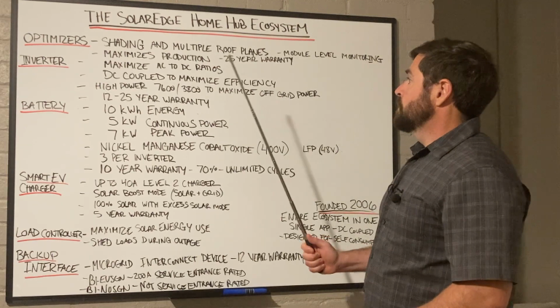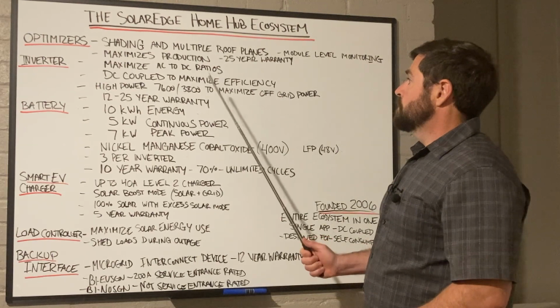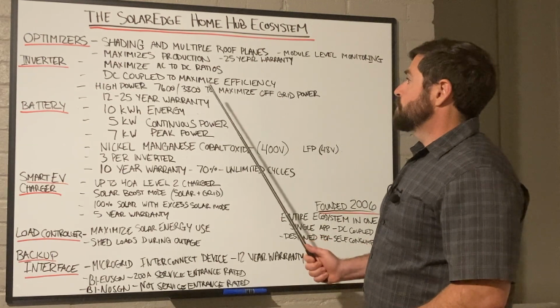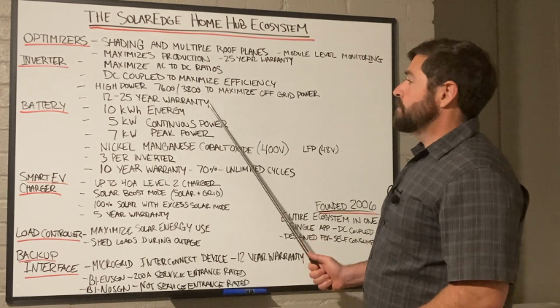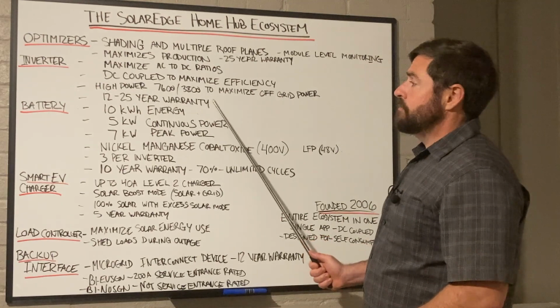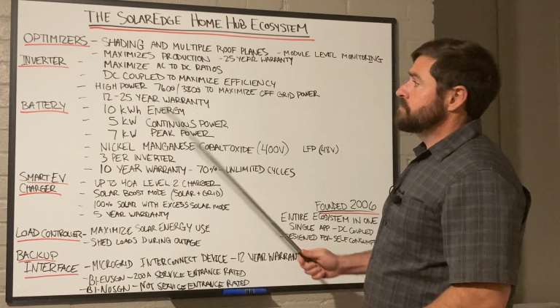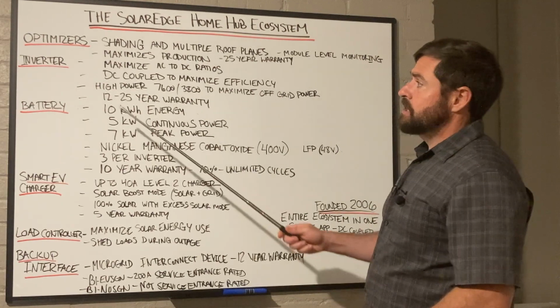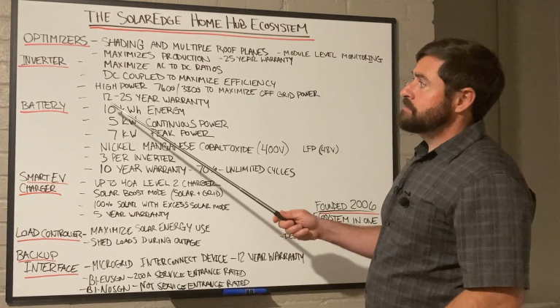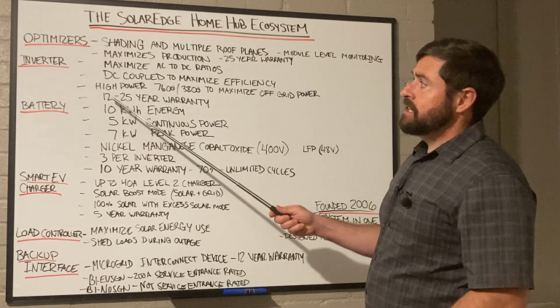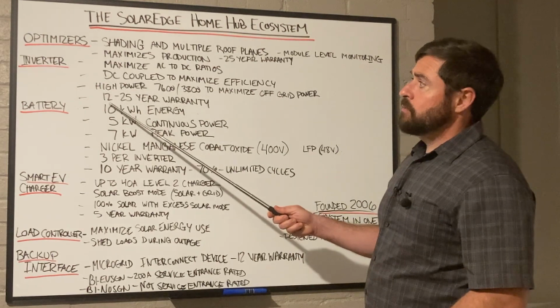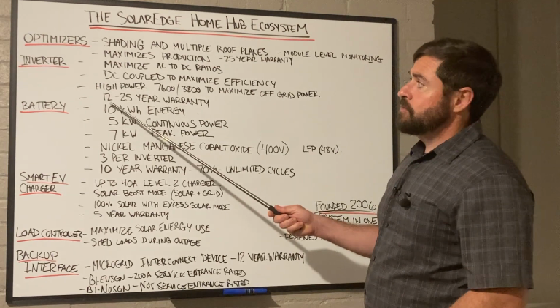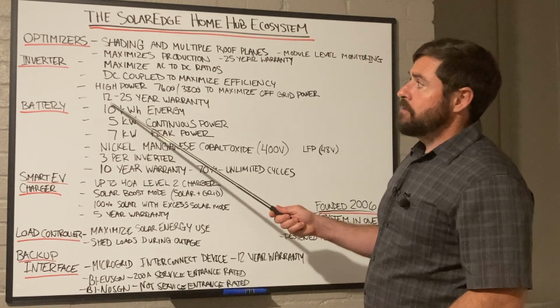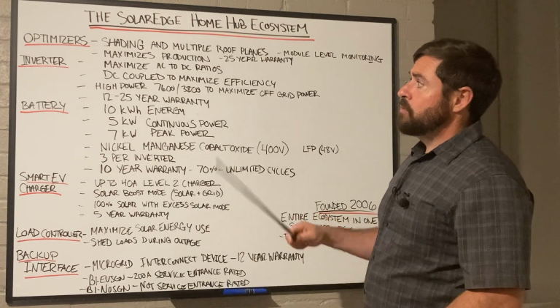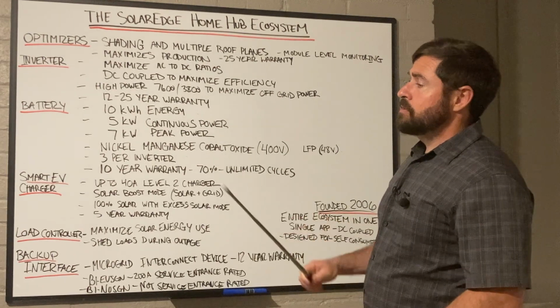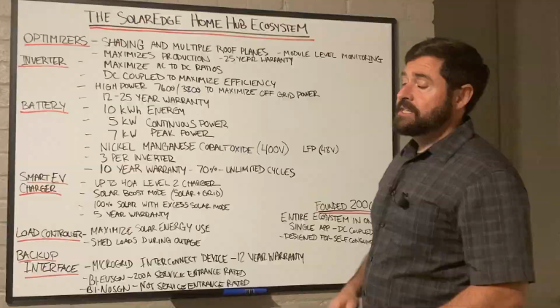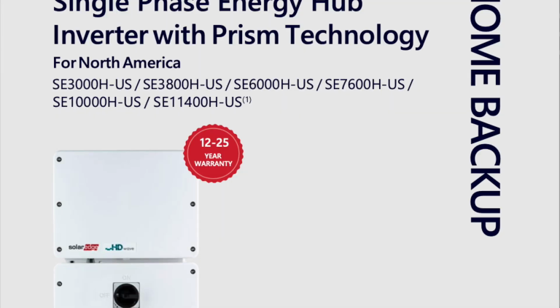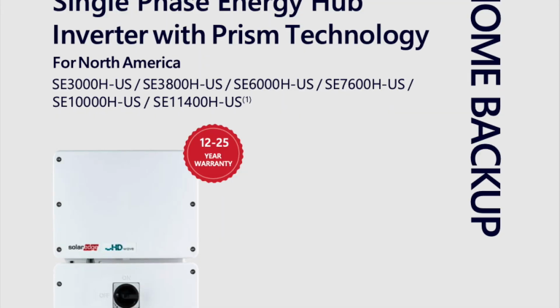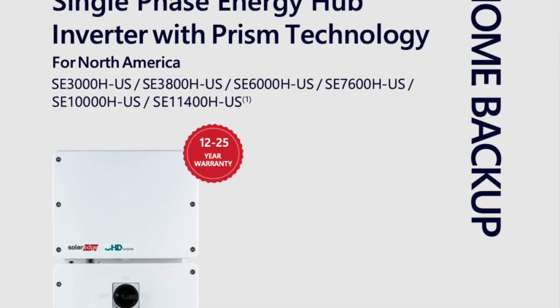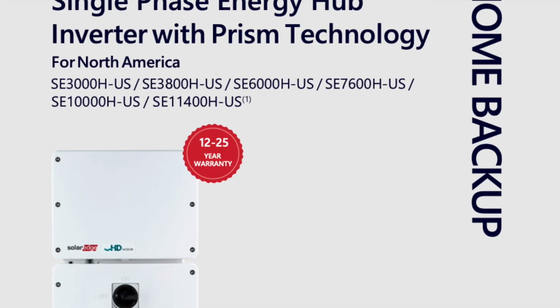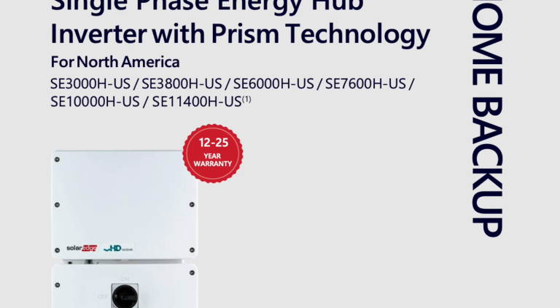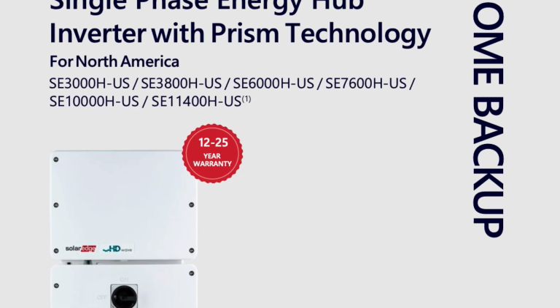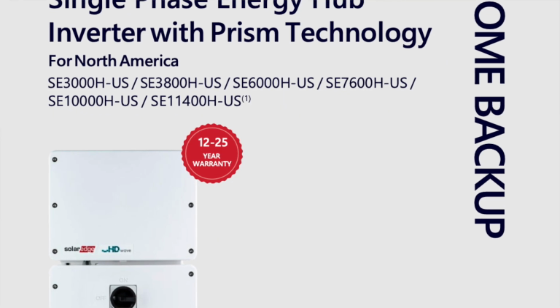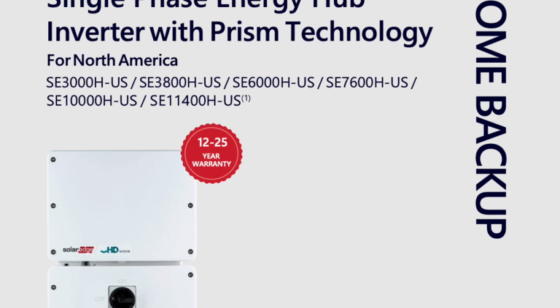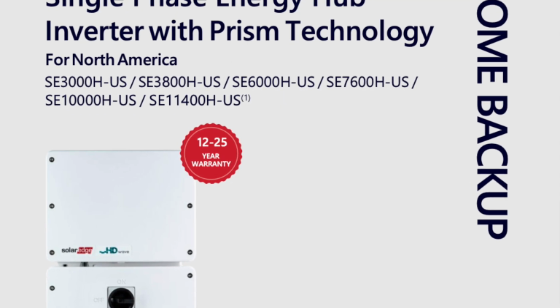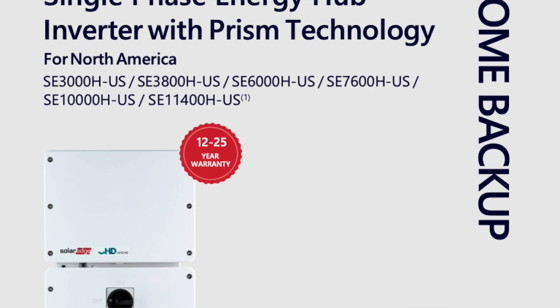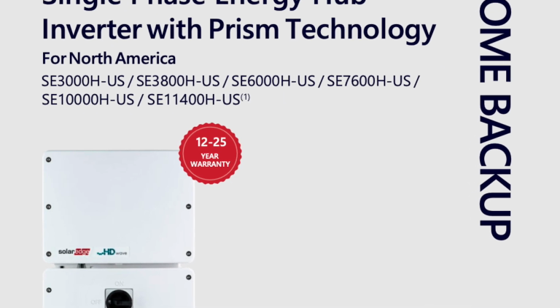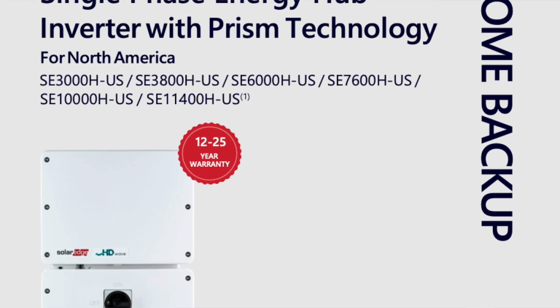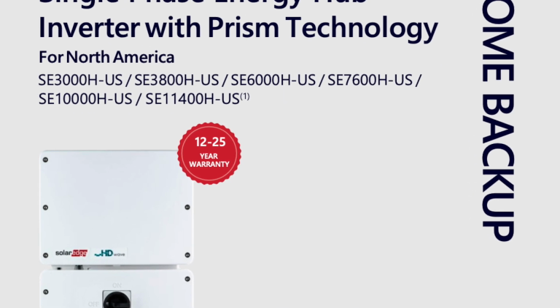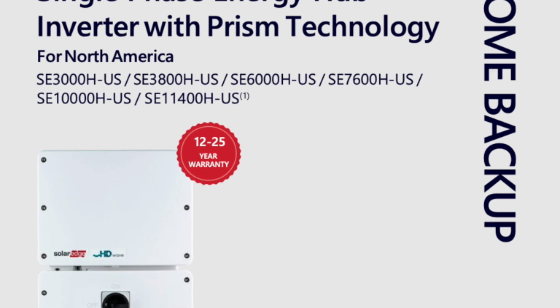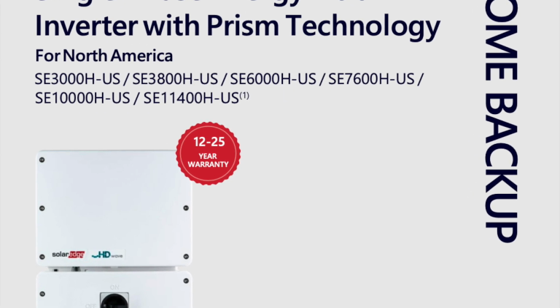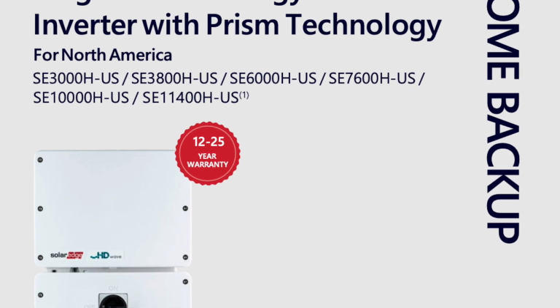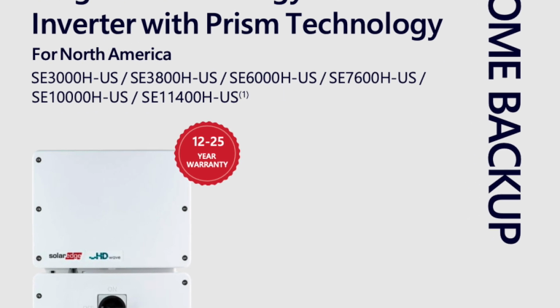Those inverters come standard with a 12-year warranty, but you can extend that warranty pretty easily to a 25-year warranty.